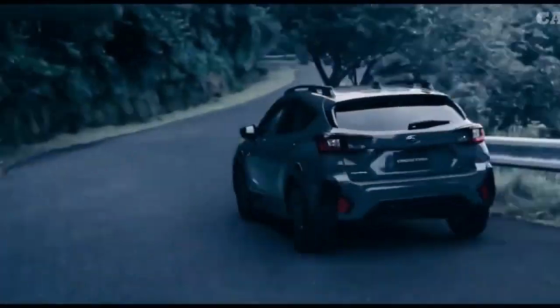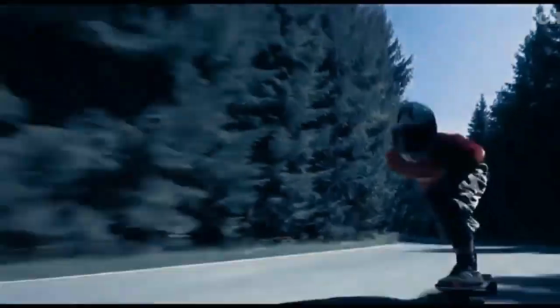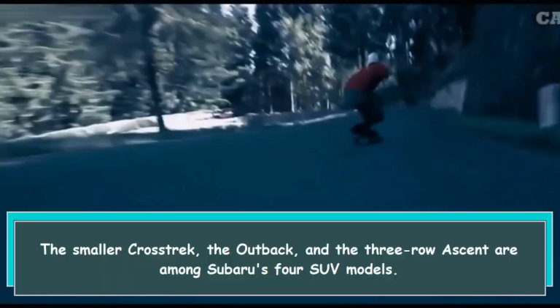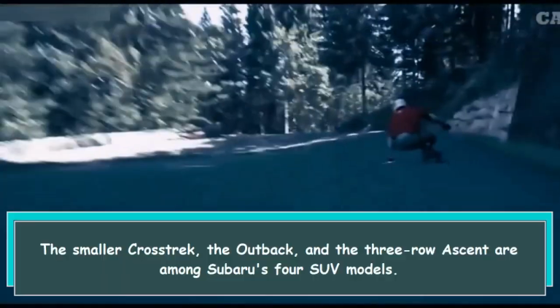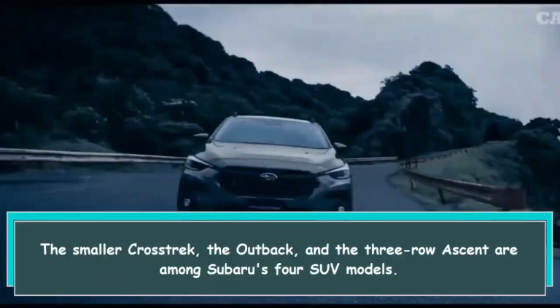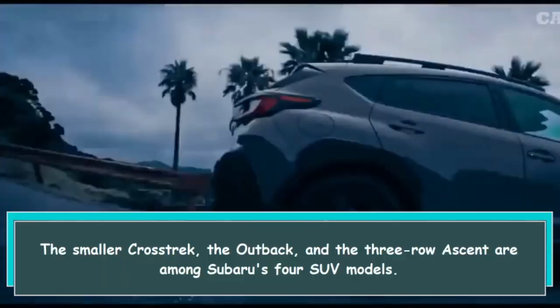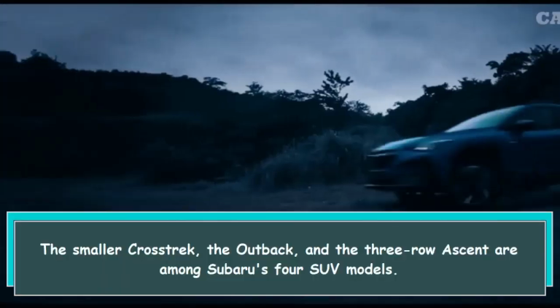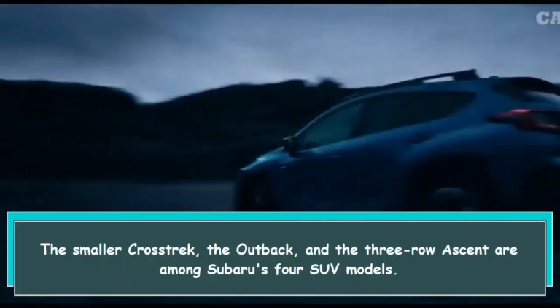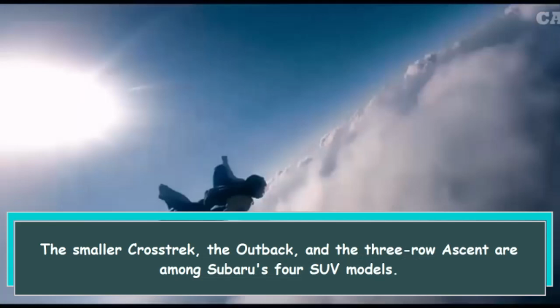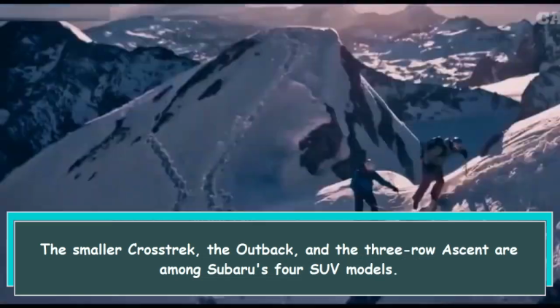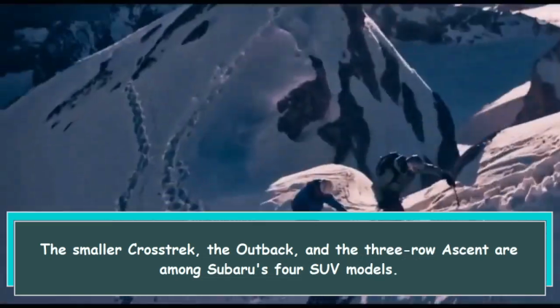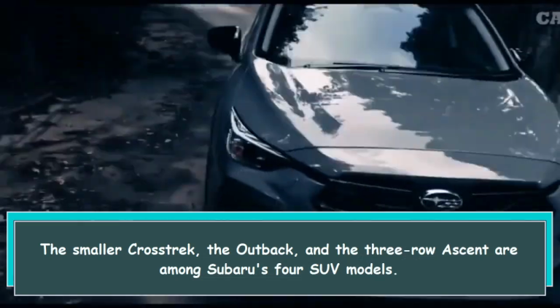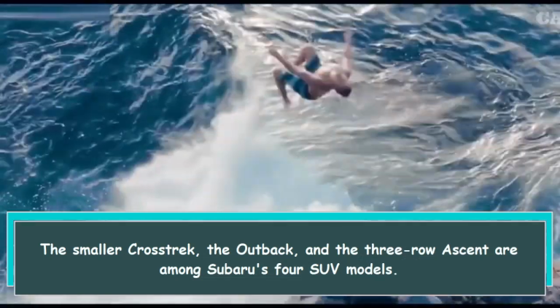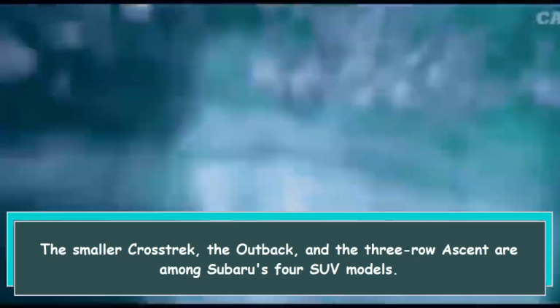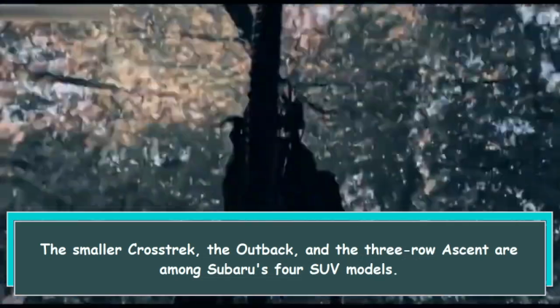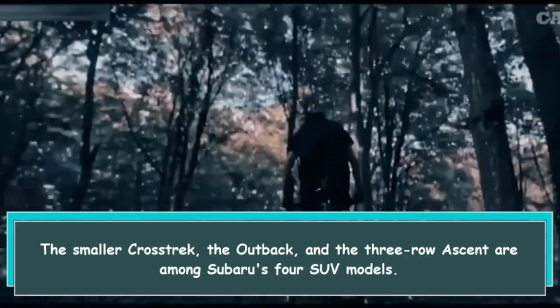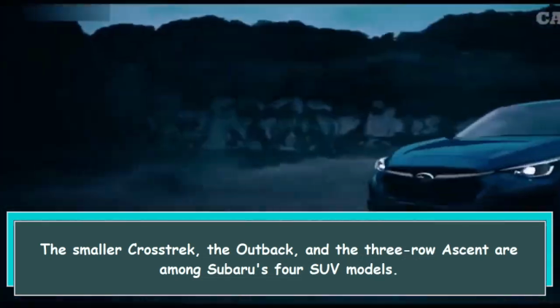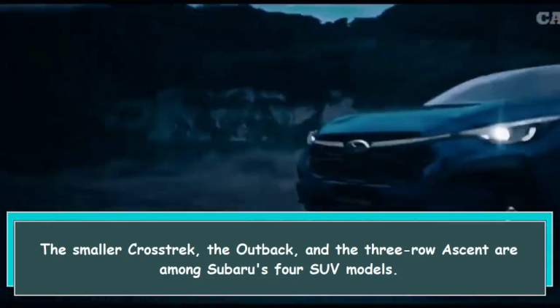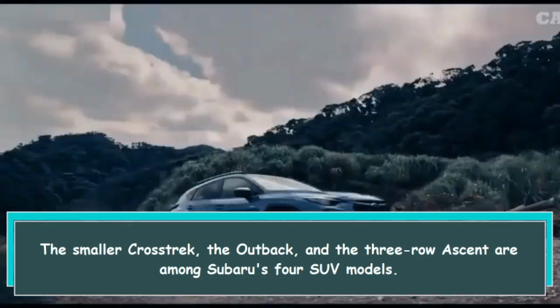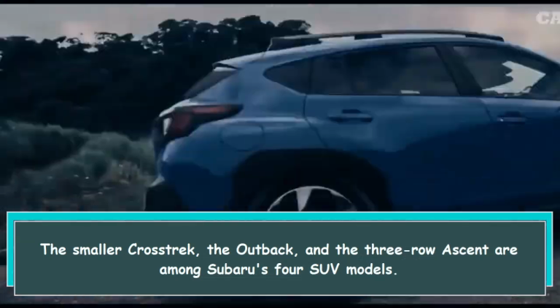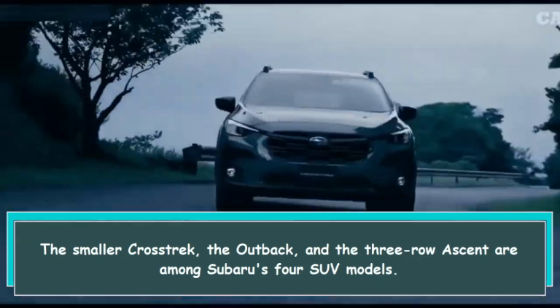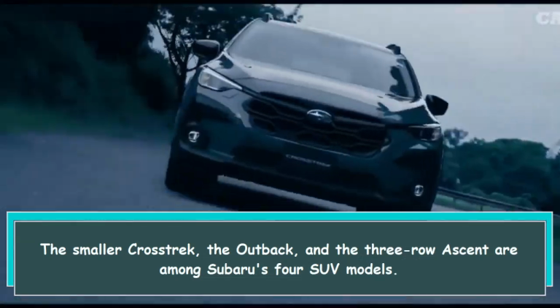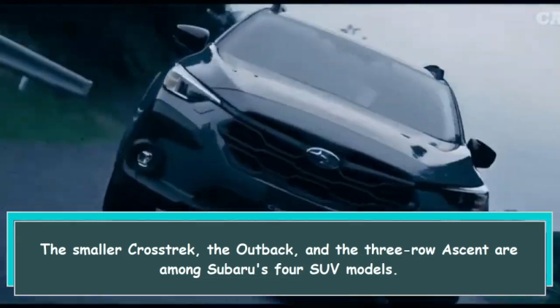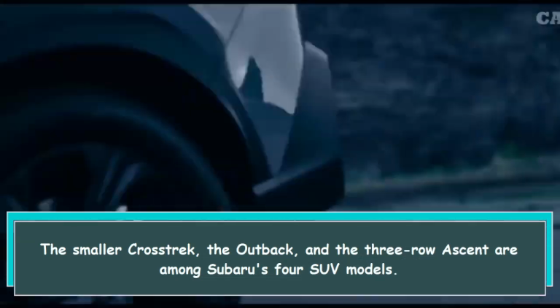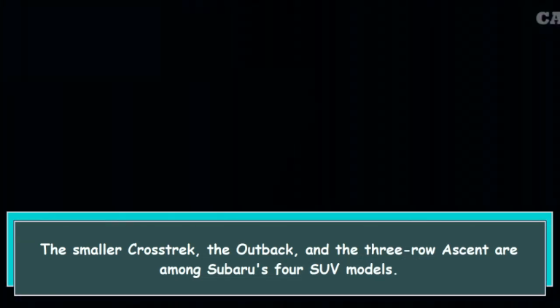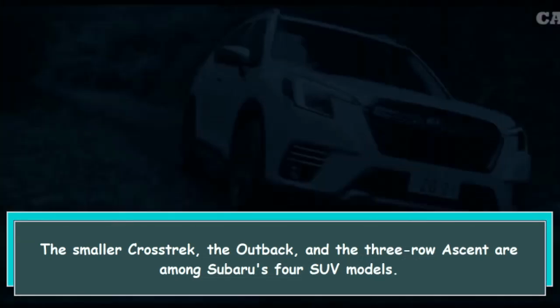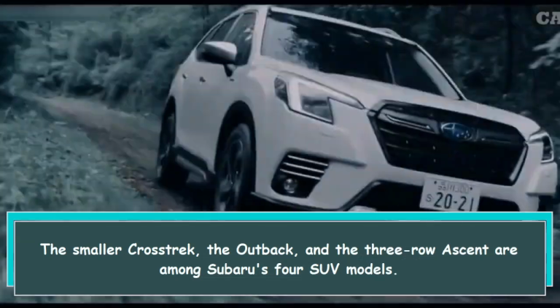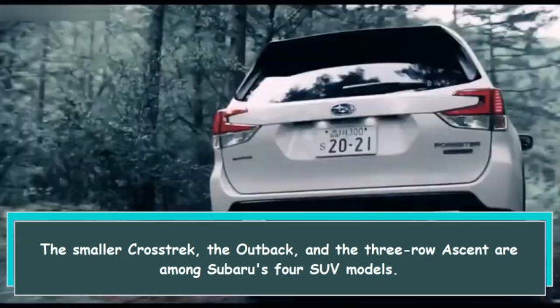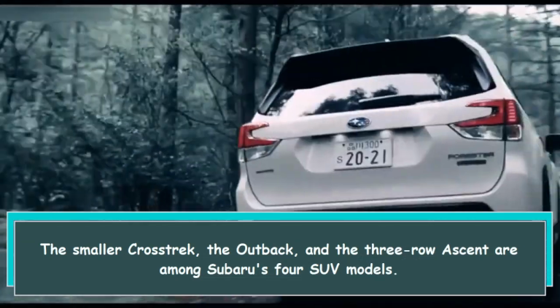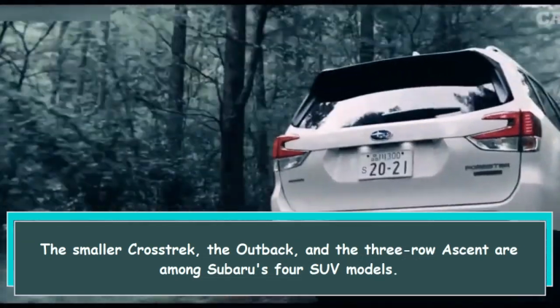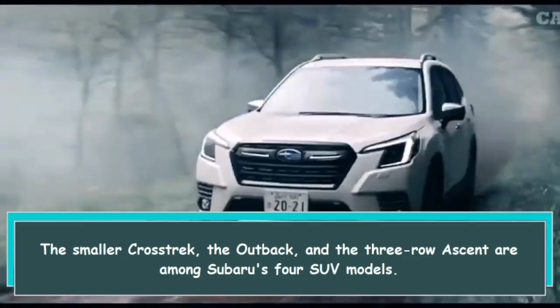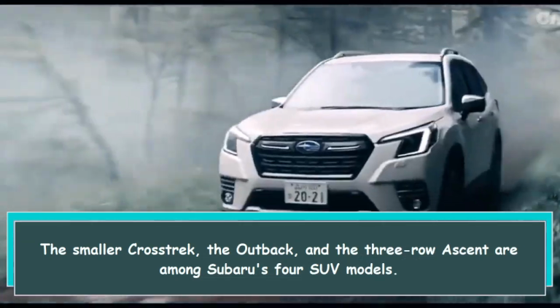The smaller Crosstrek, the Outback, and the three-row Ascent are among Subaru's four SUV models.